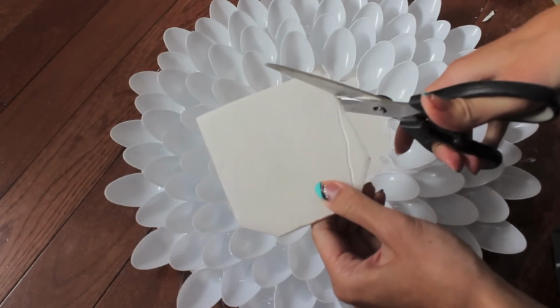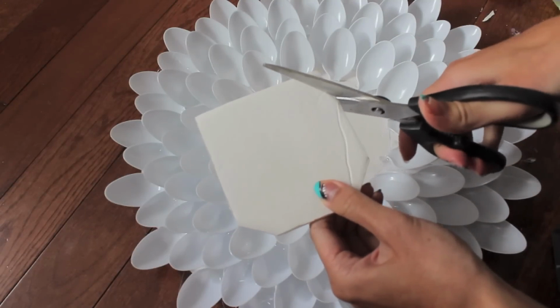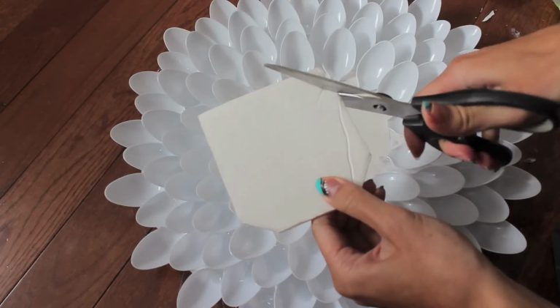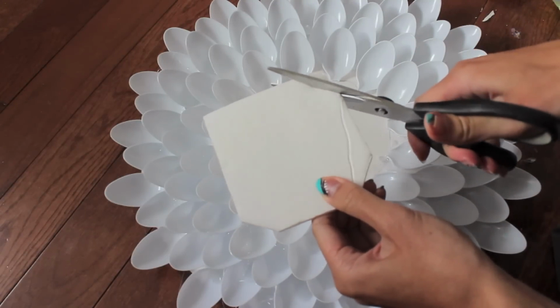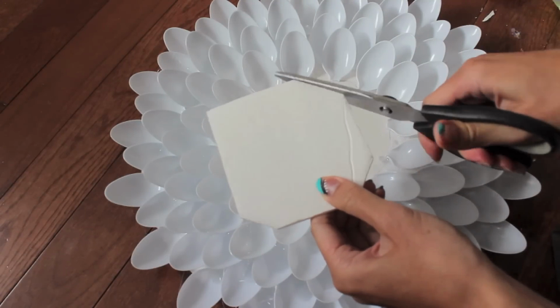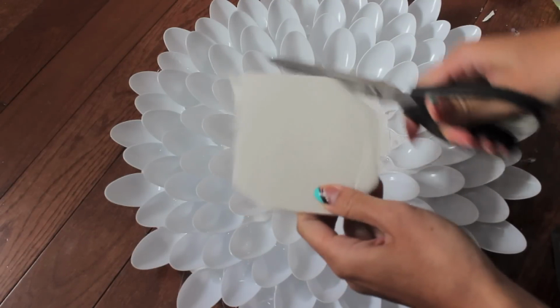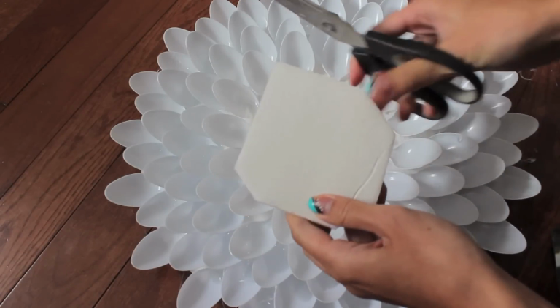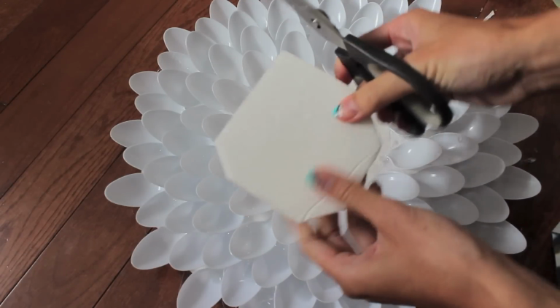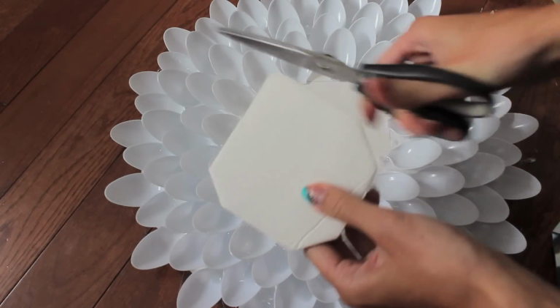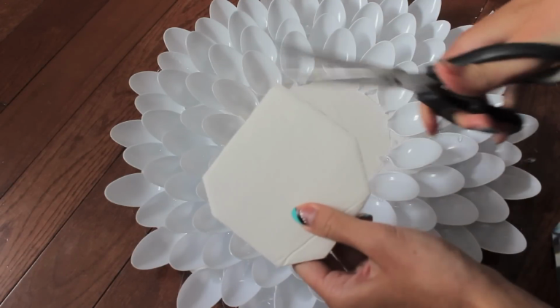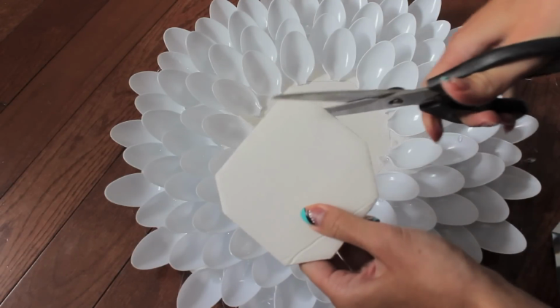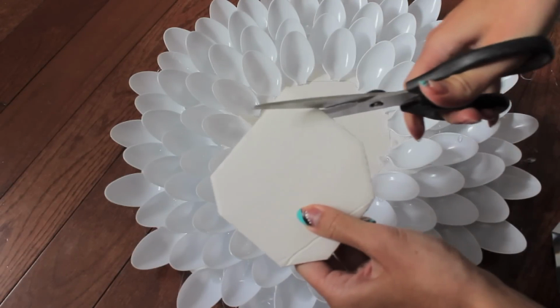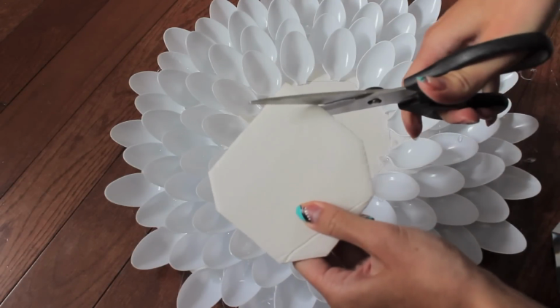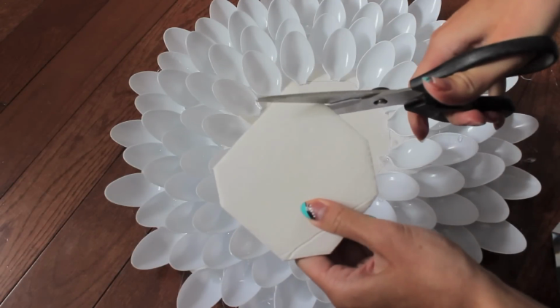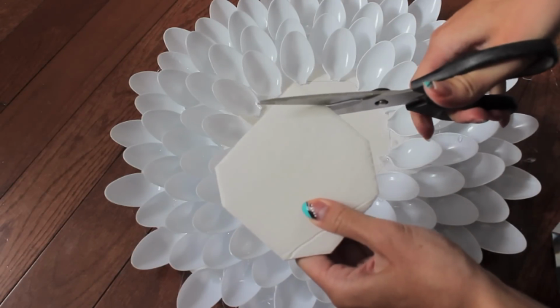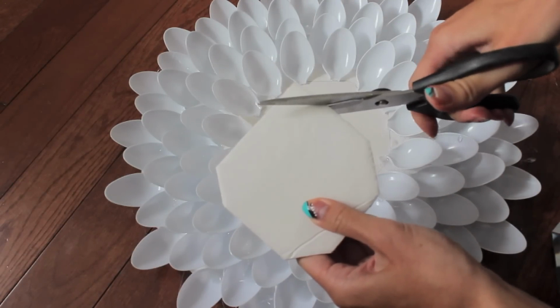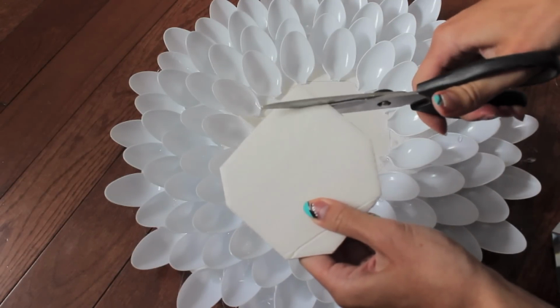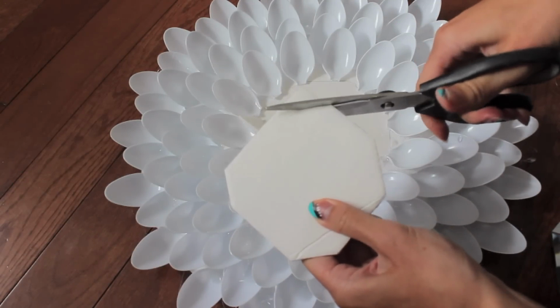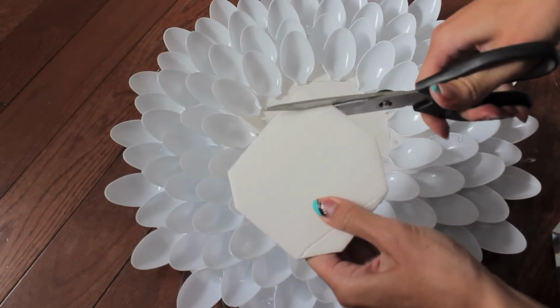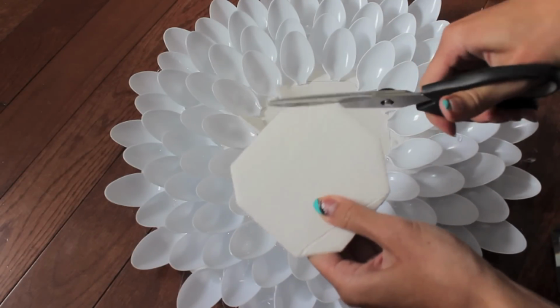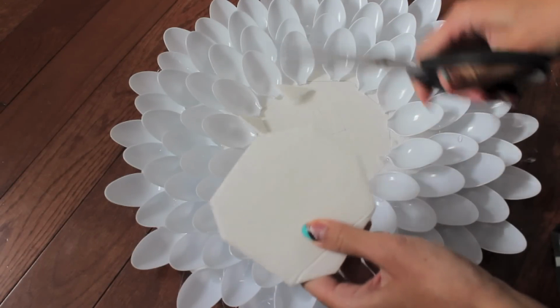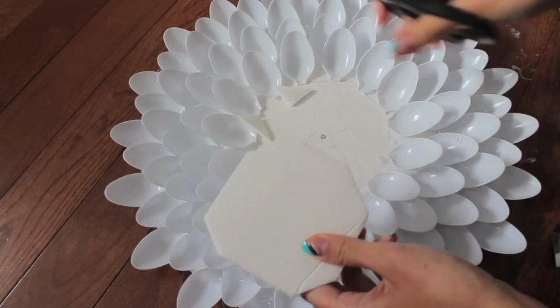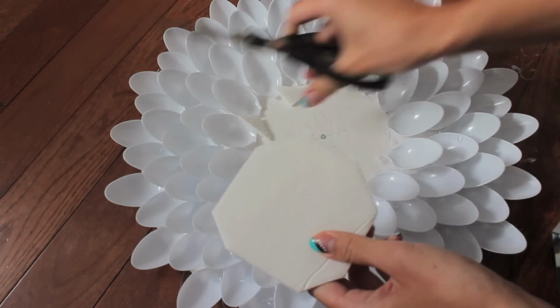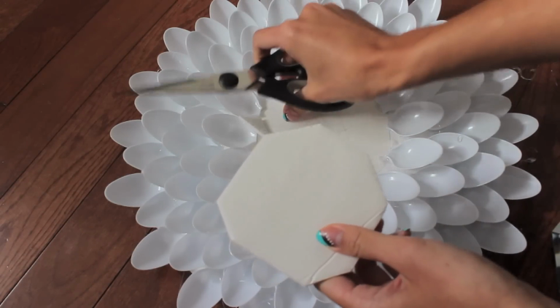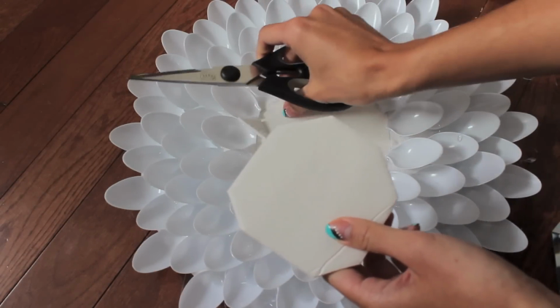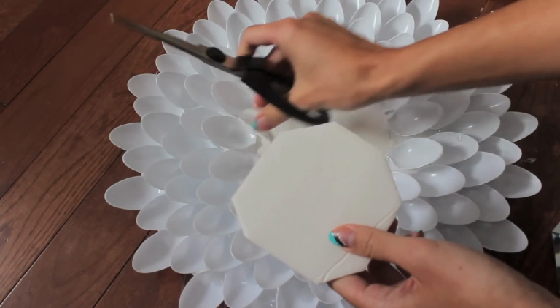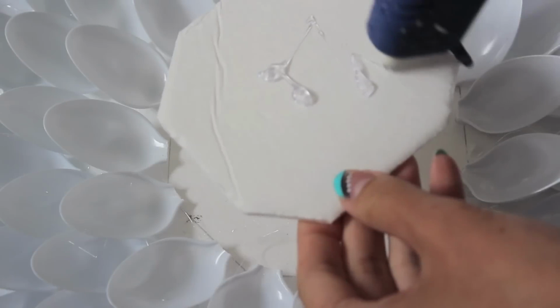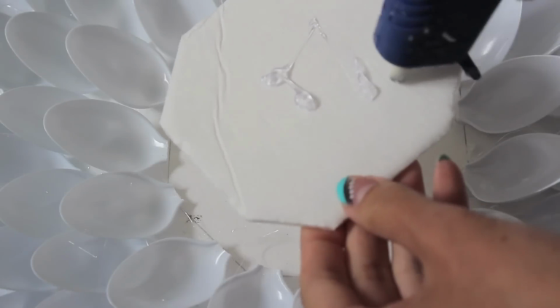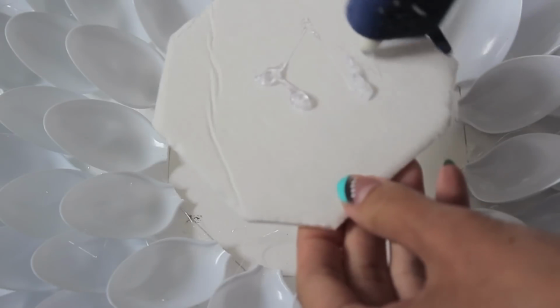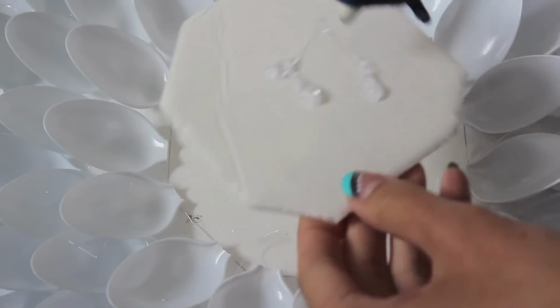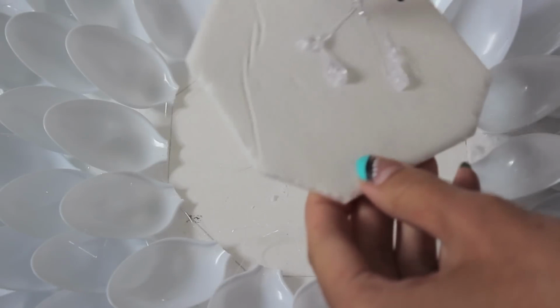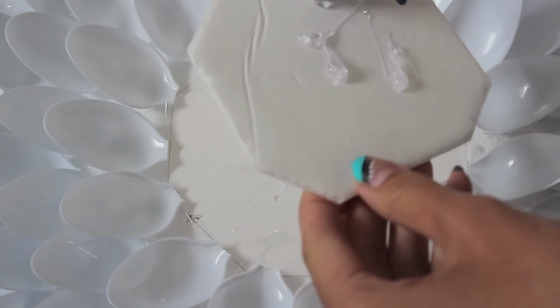I'm also going to cut out a piece of foam board and place that right in the middle so that the mirror sits well and doesn't move.